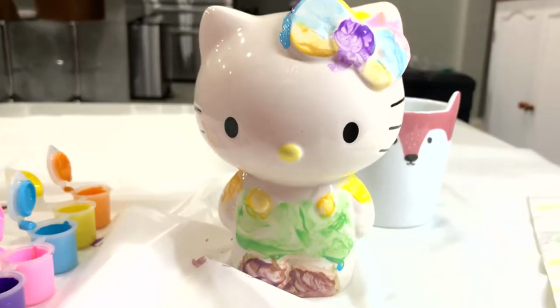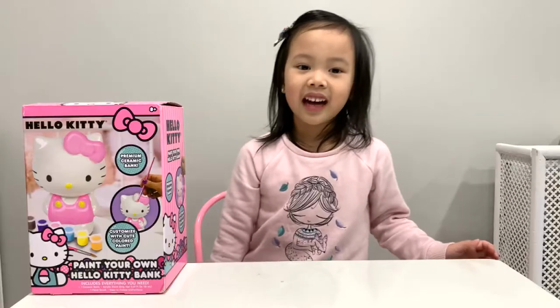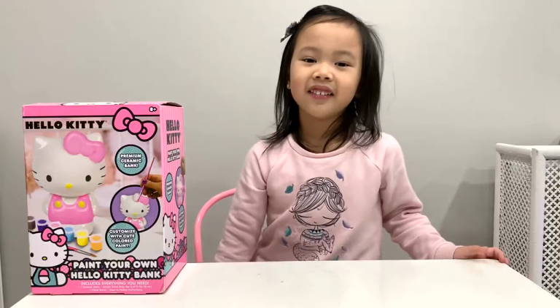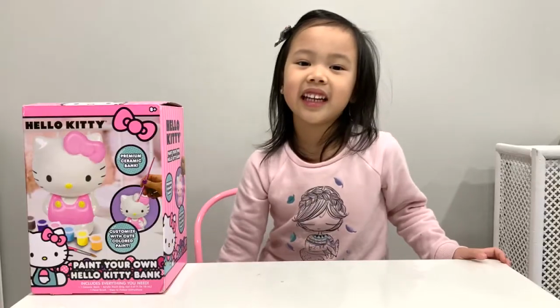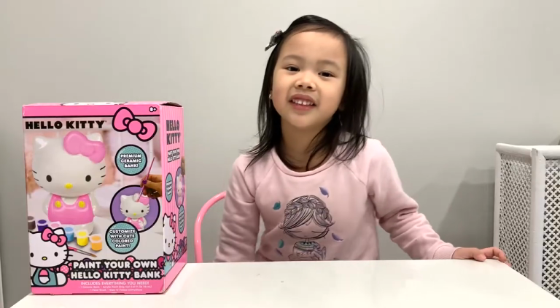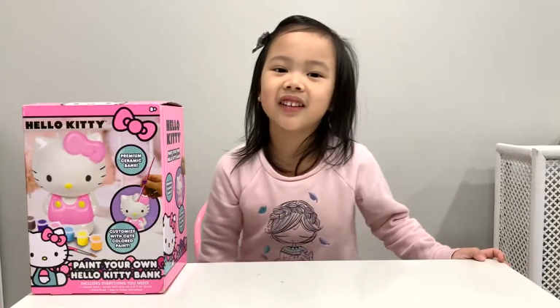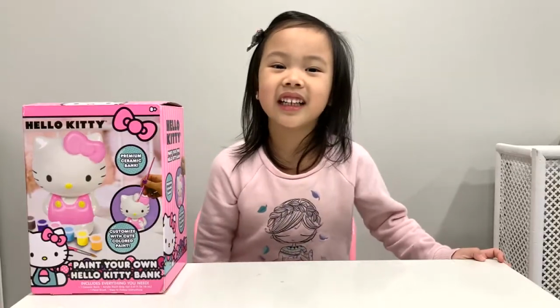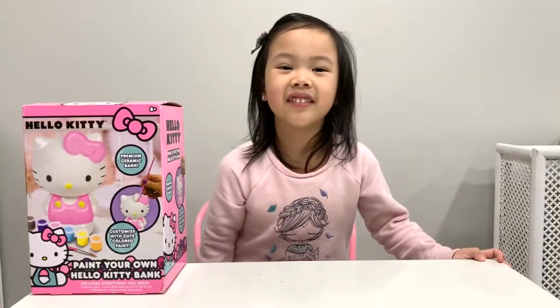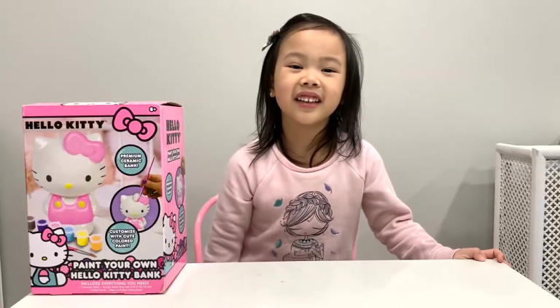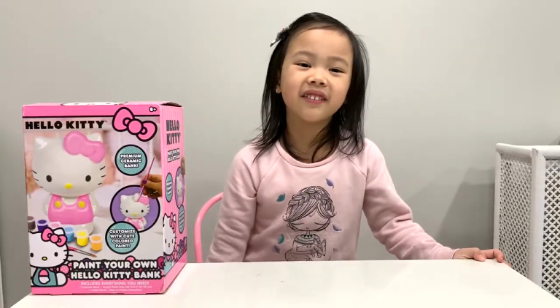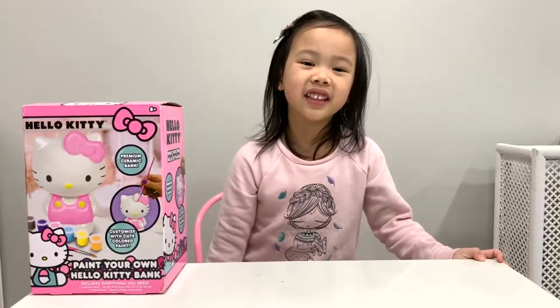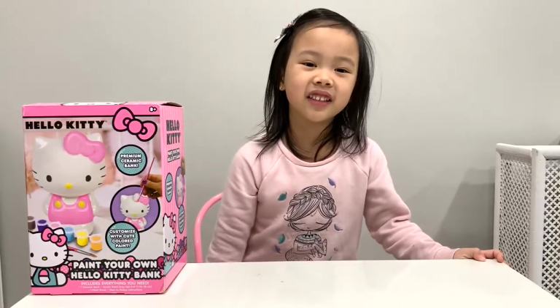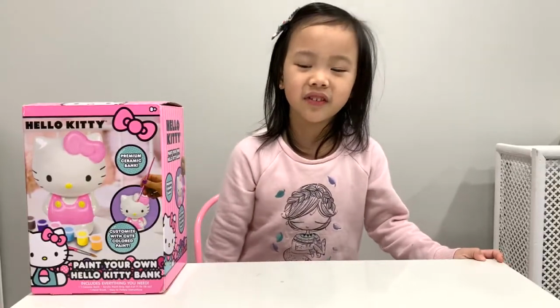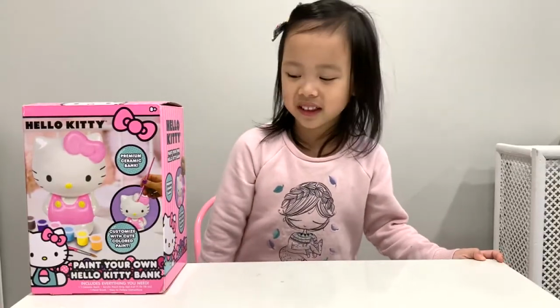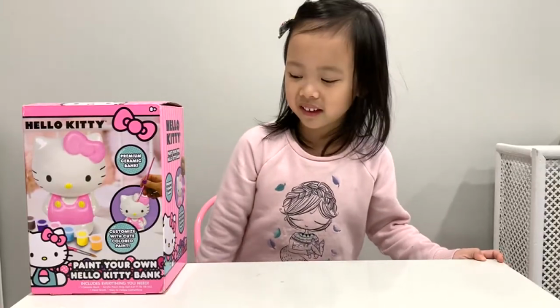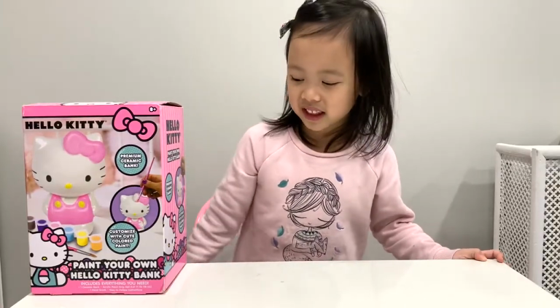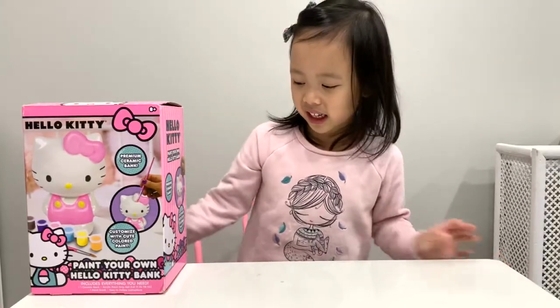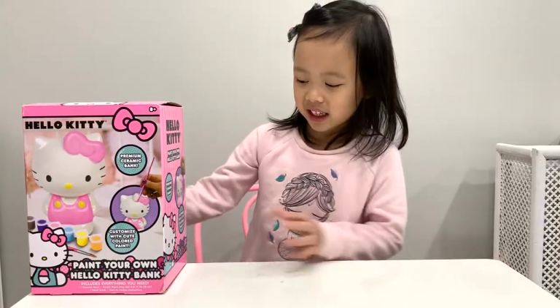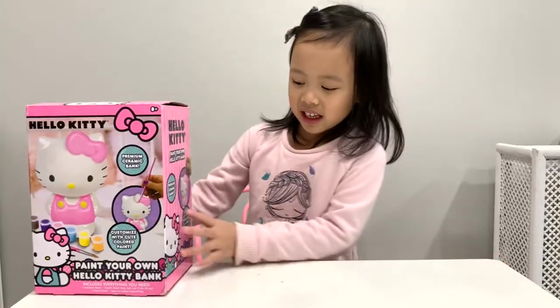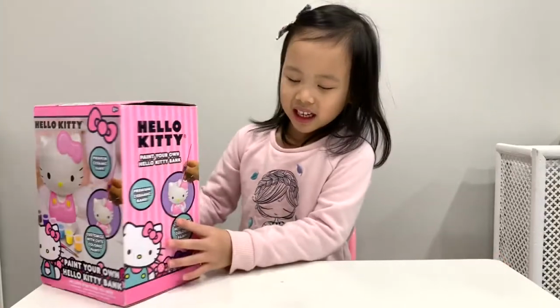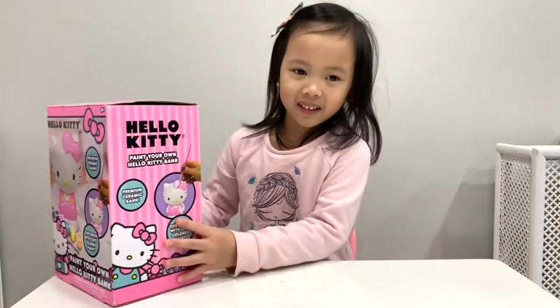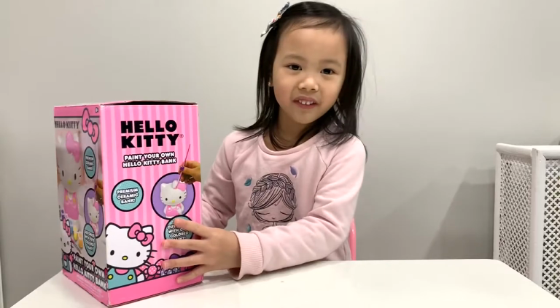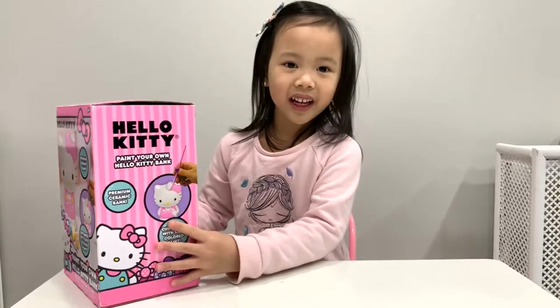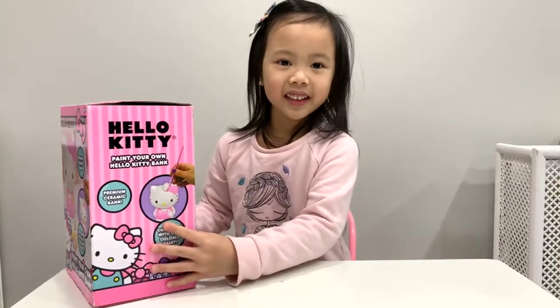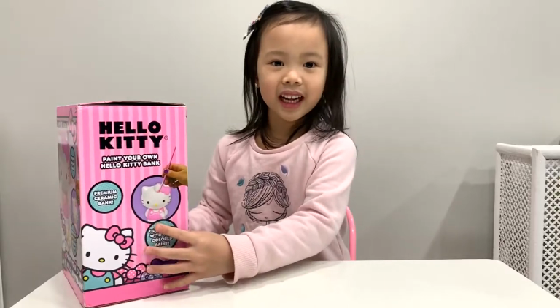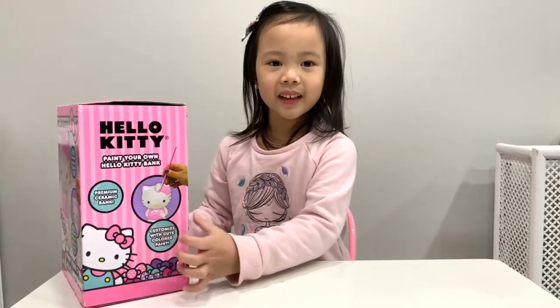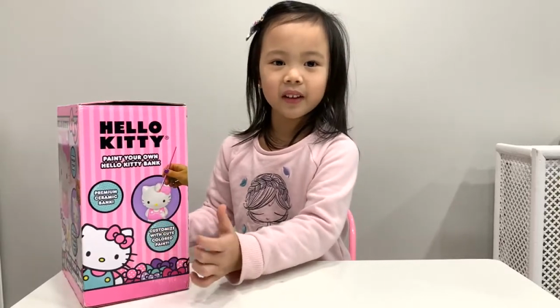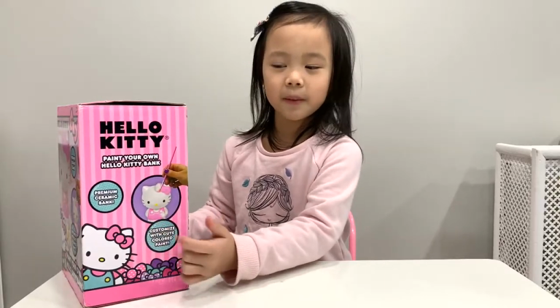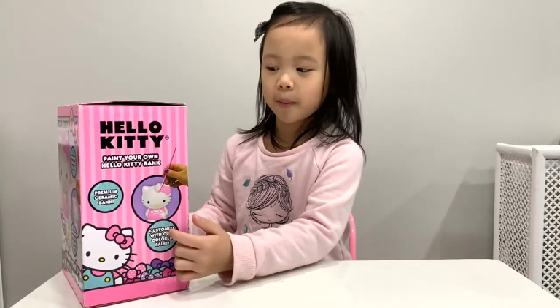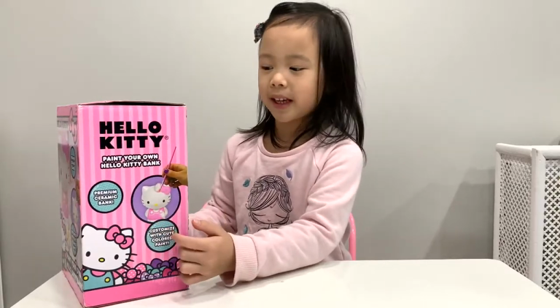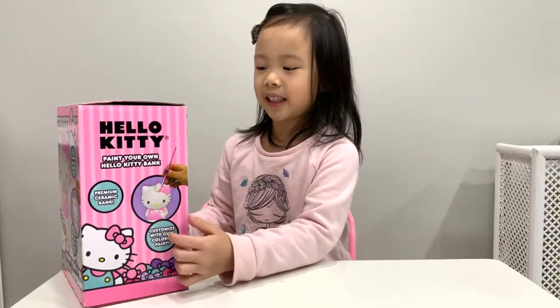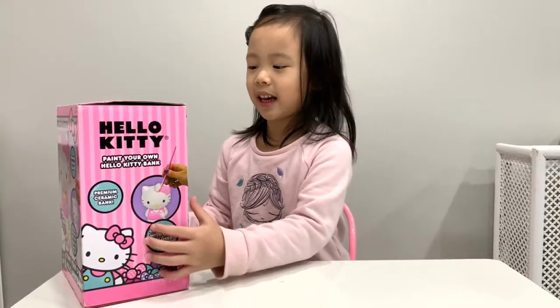Hello, my name is Ron and we're going to be doing a fun co-op today. Here we have Hello Kitty and we're going to be painting it.